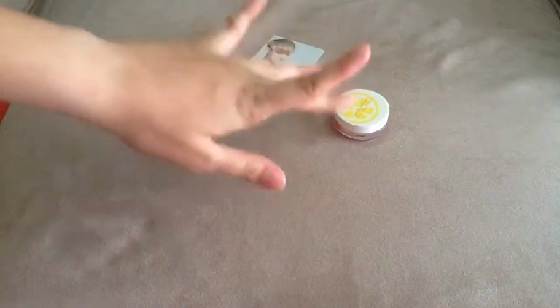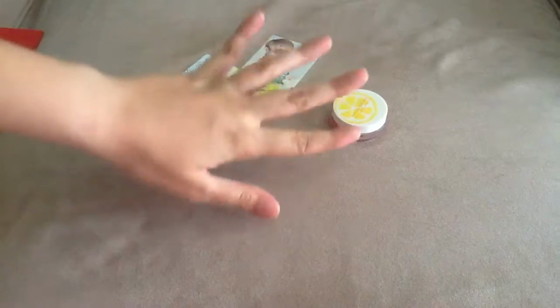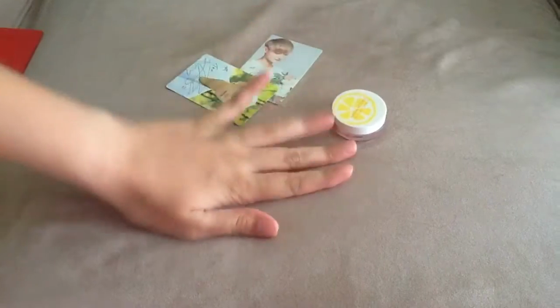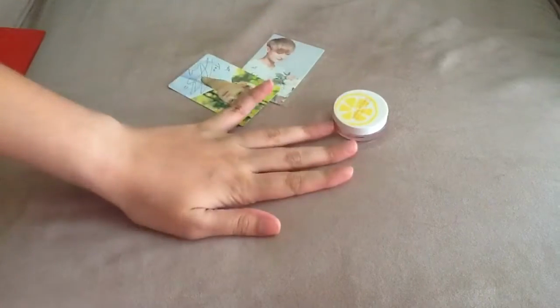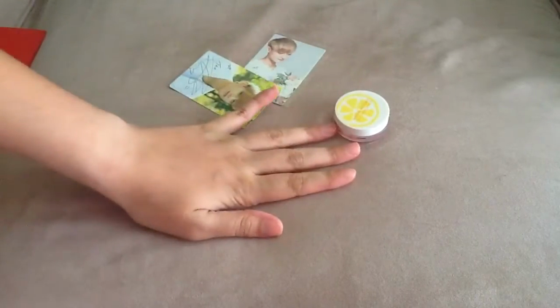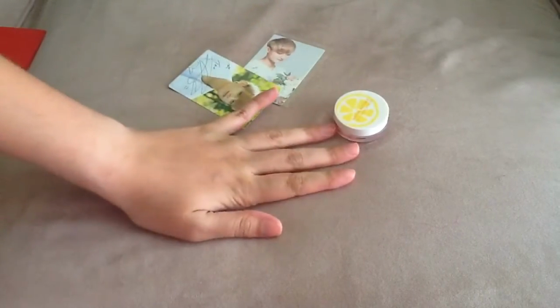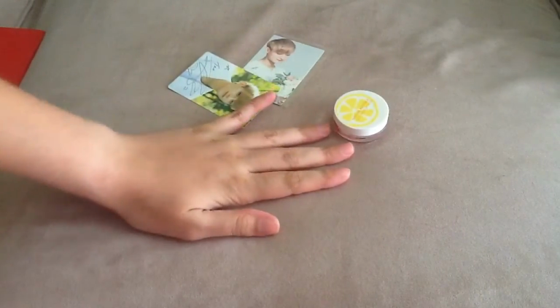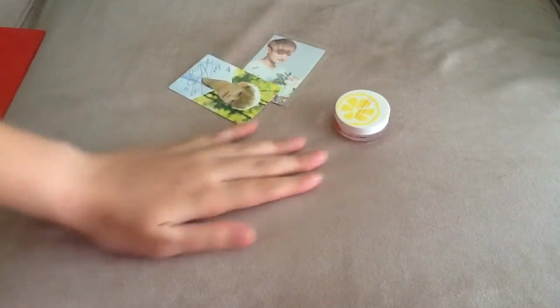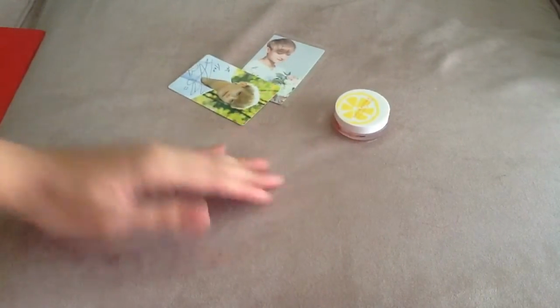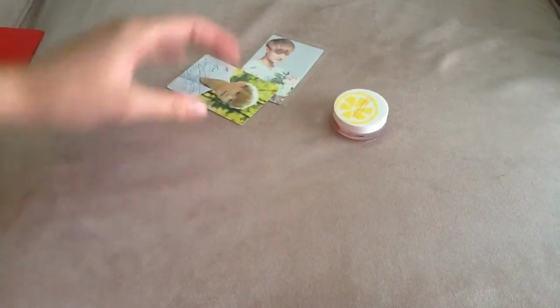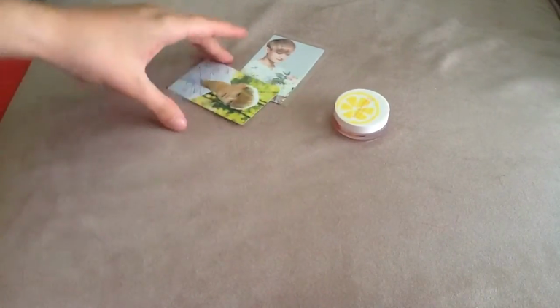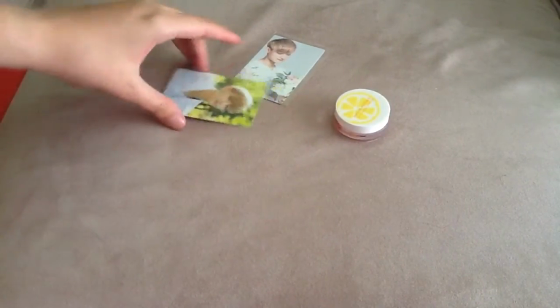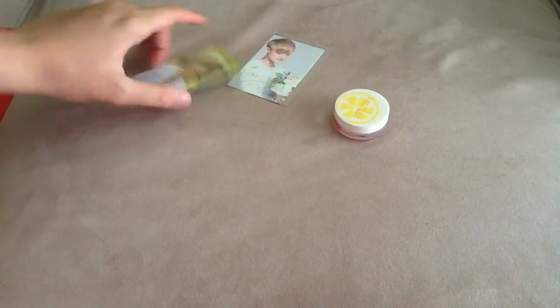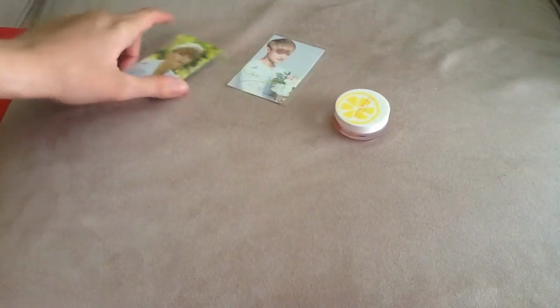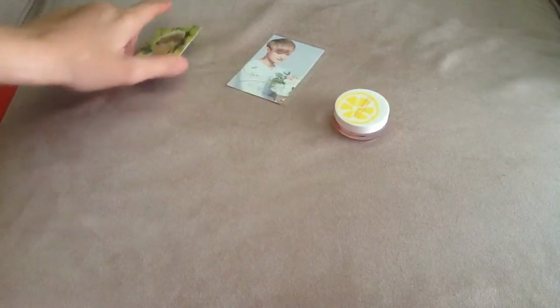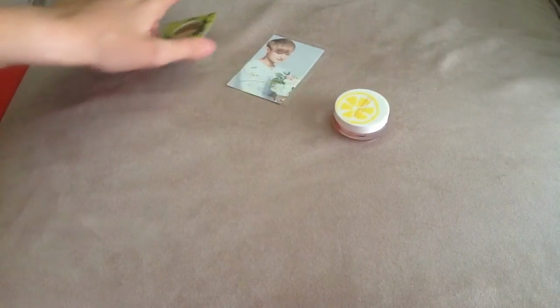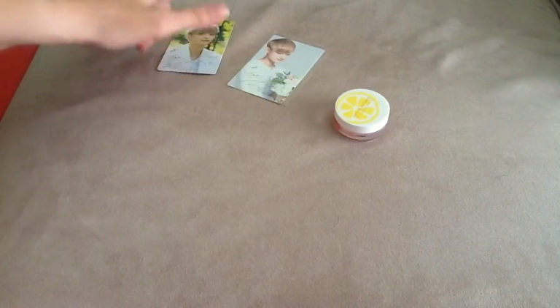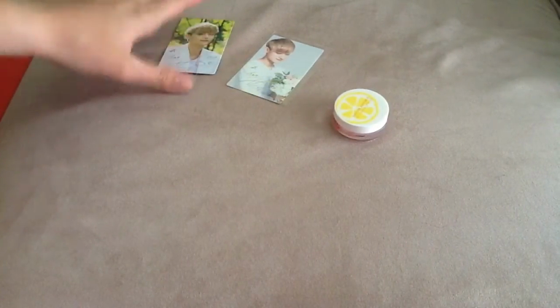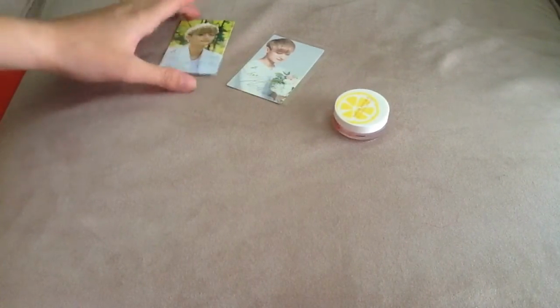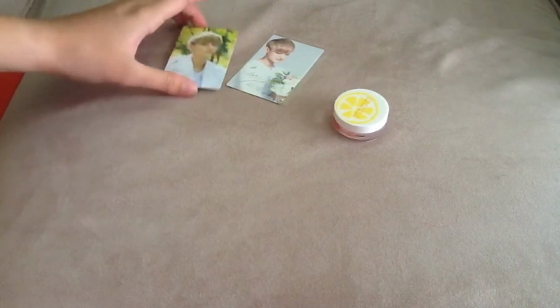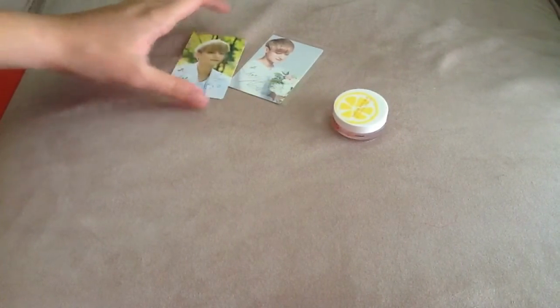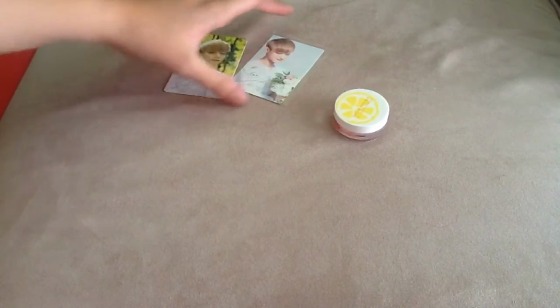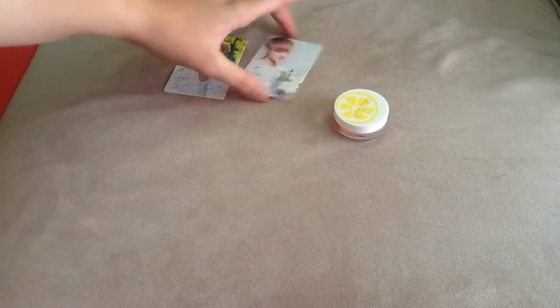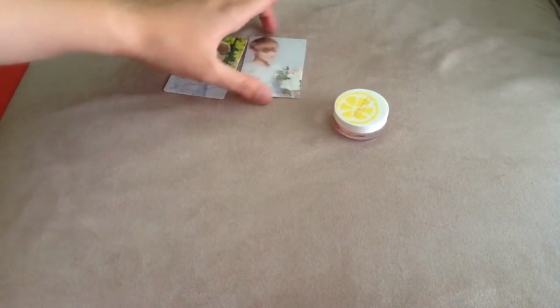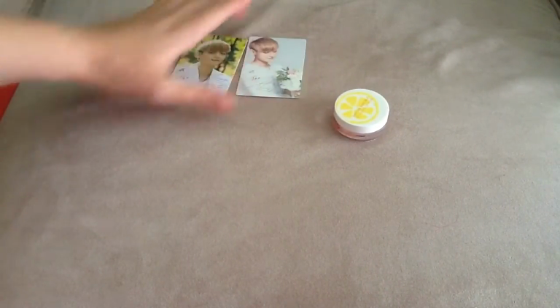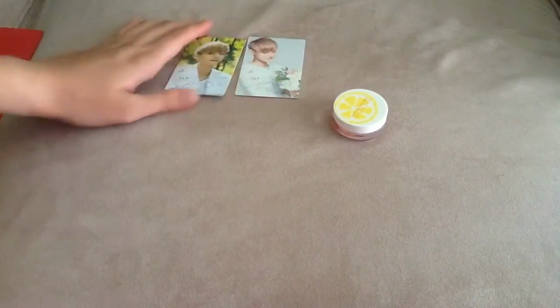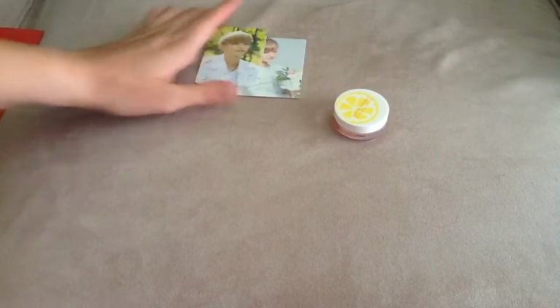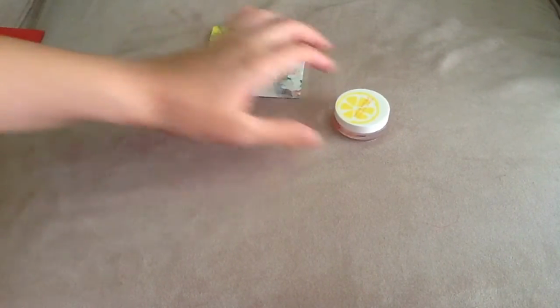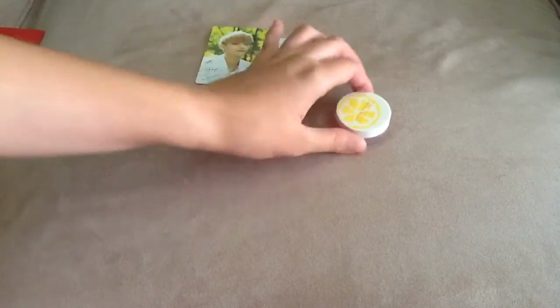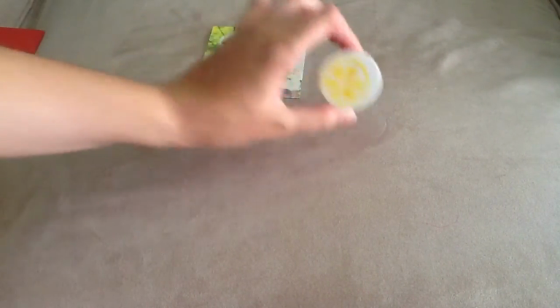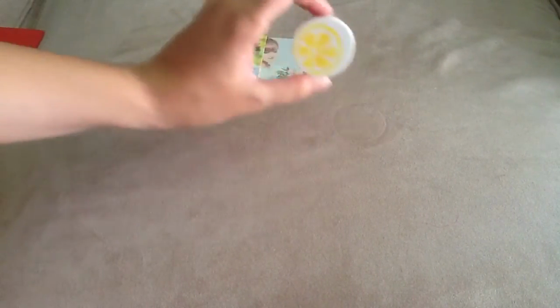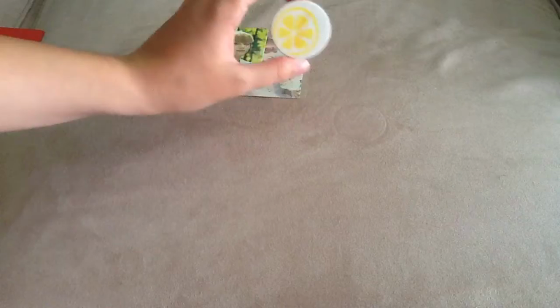Hi guys! Today I'm going to unbox my Nature Republic cards of TAO and the lip balm.